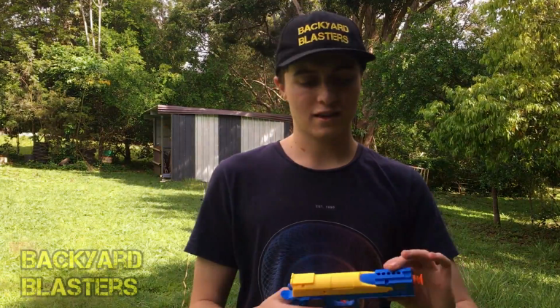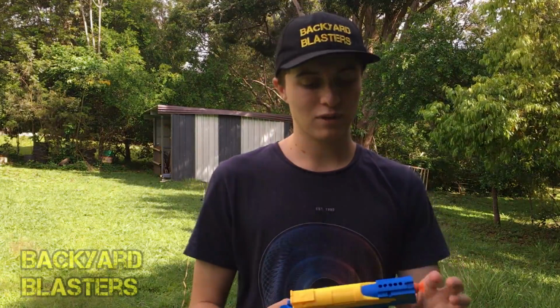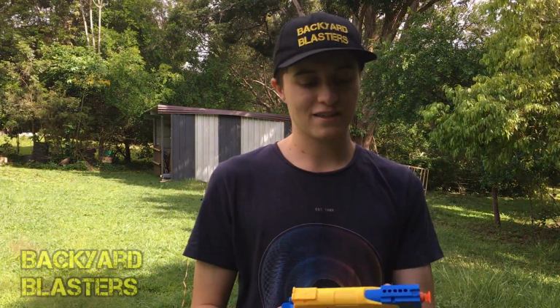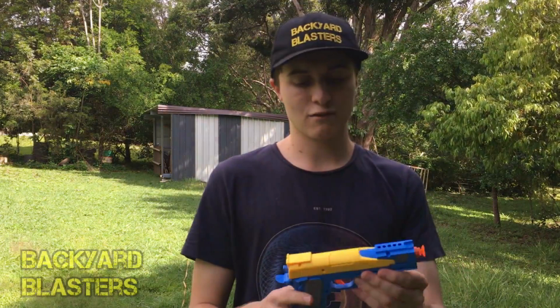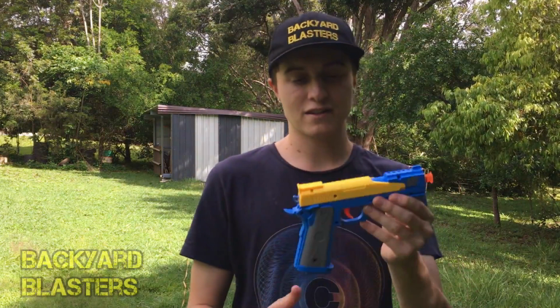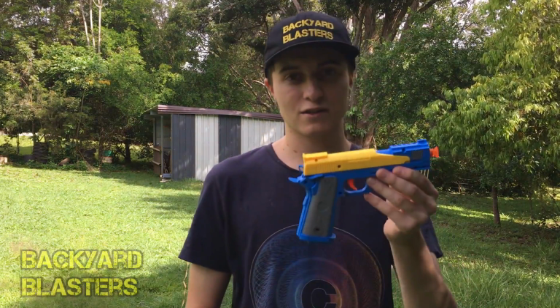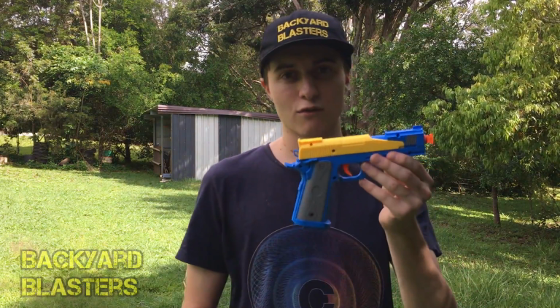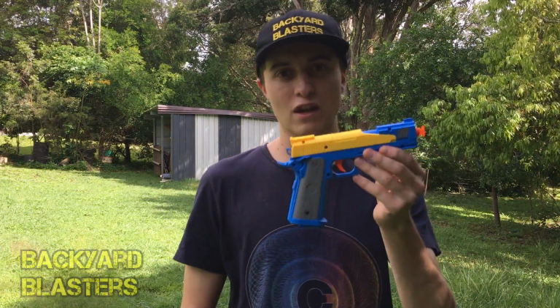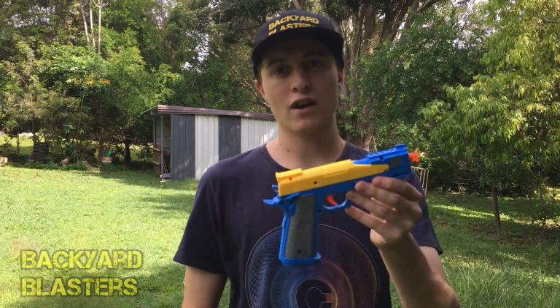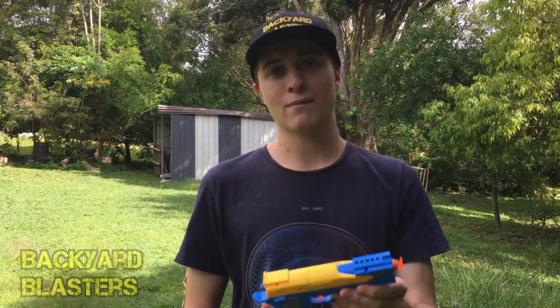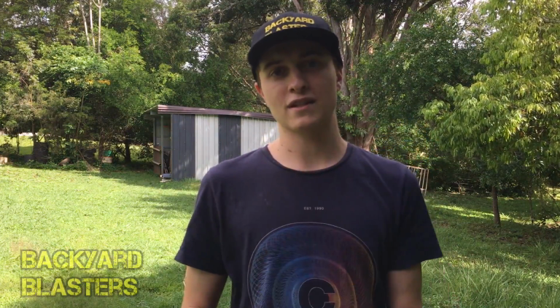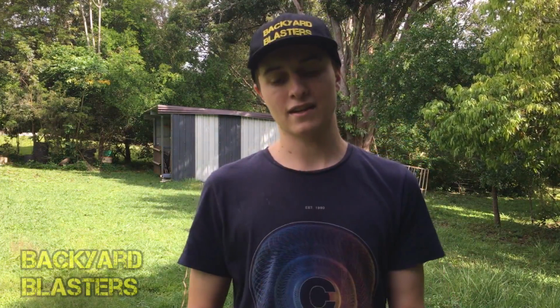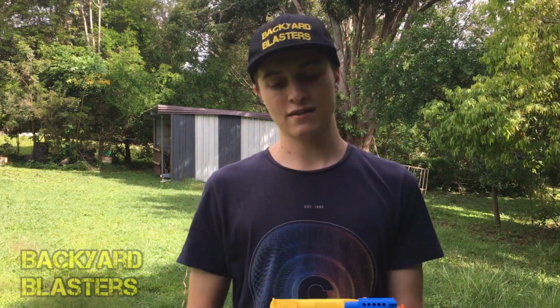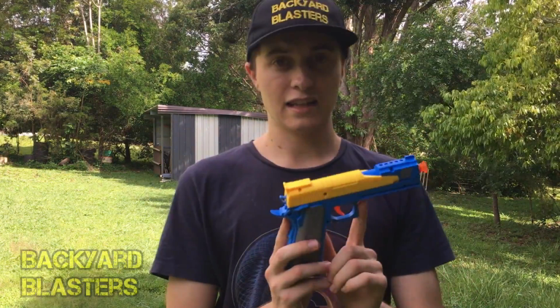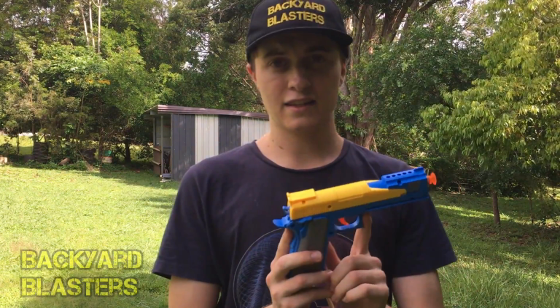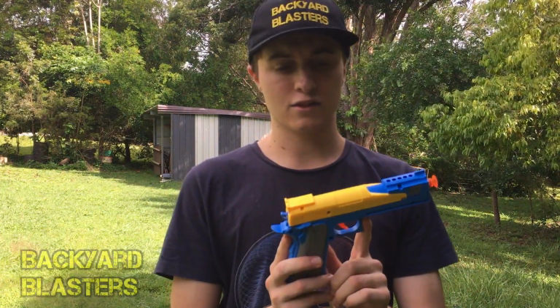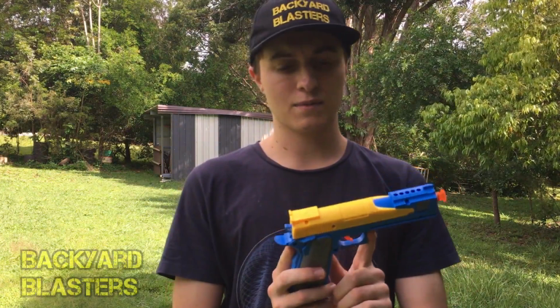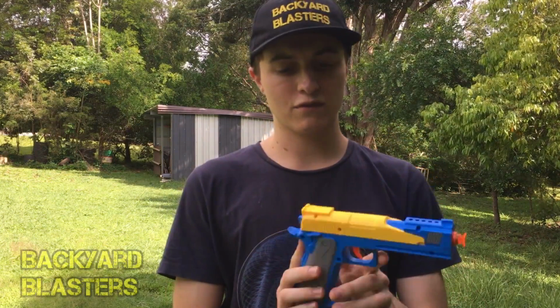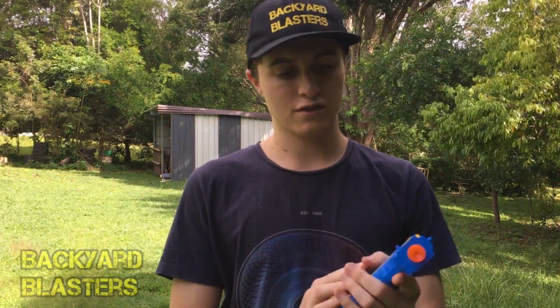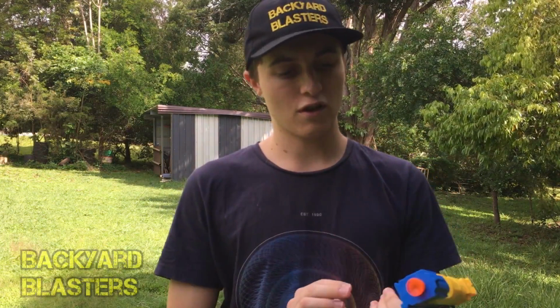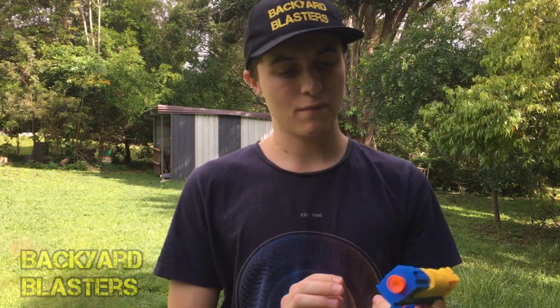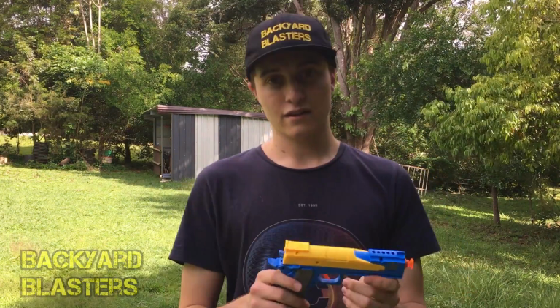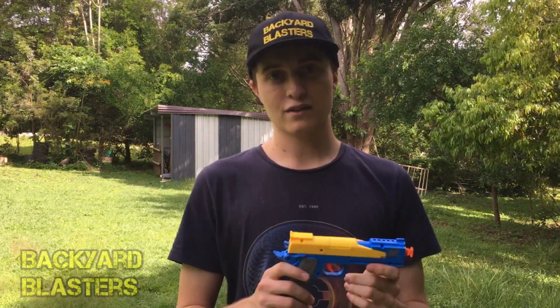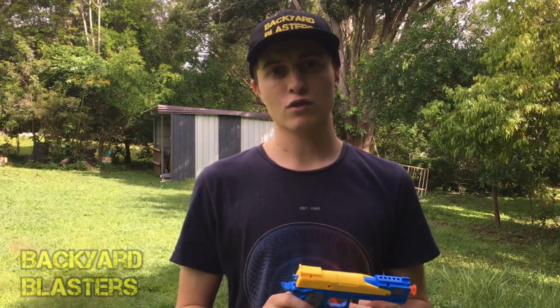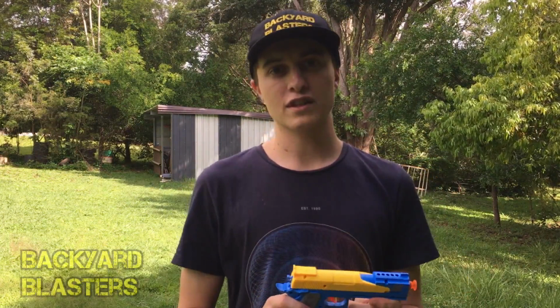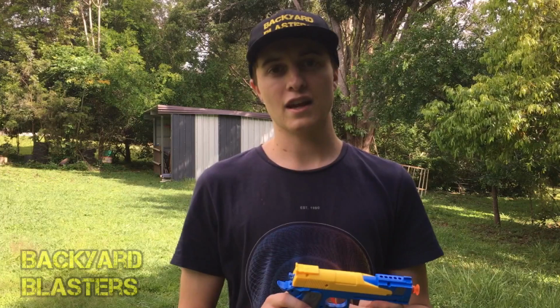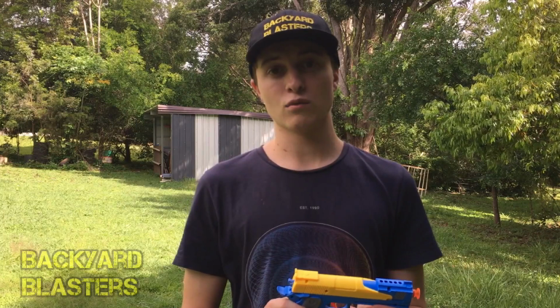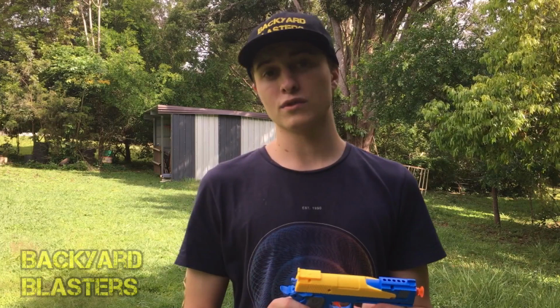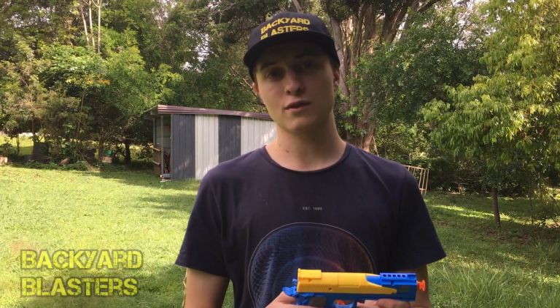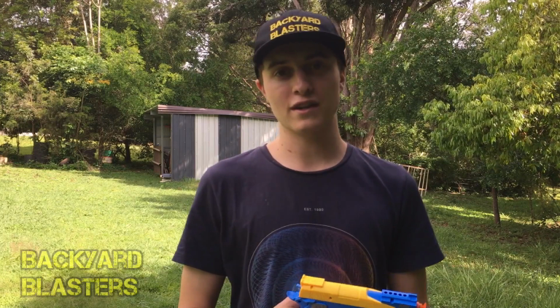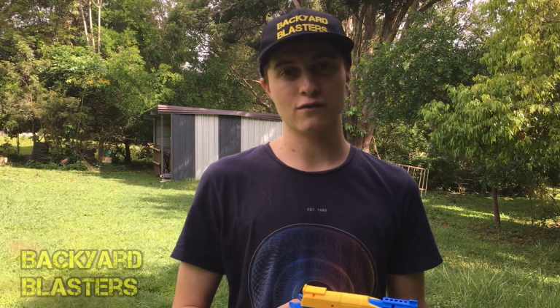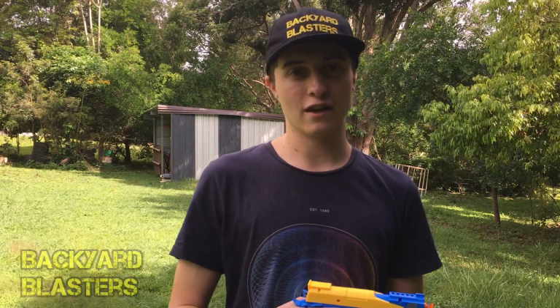Anyway guys, that completes the range test of the Hi-Capa dart gun. I'll link in the description to this item. Thanks for watching and we'll see you in the next video.